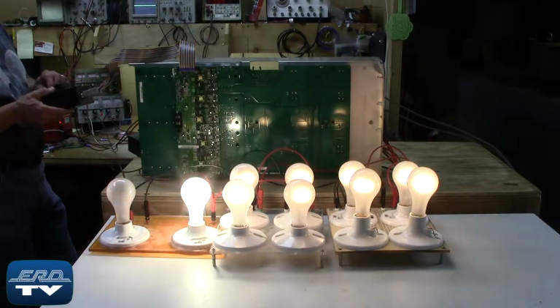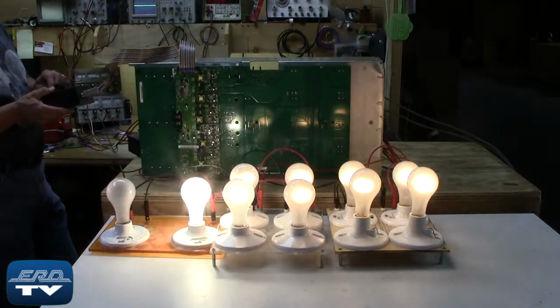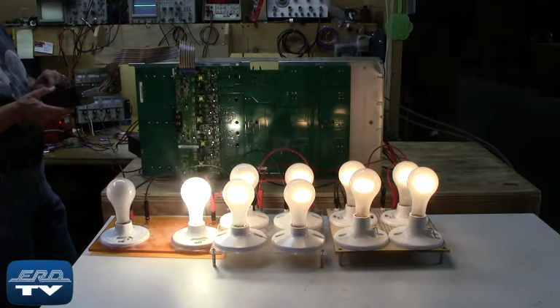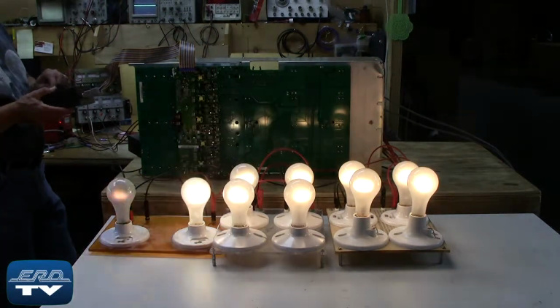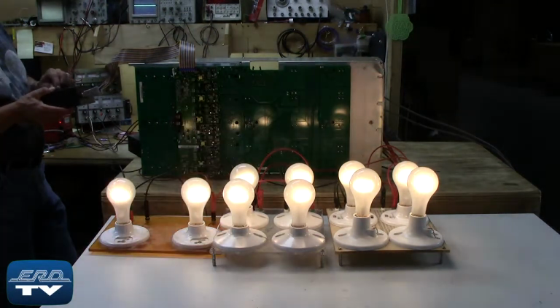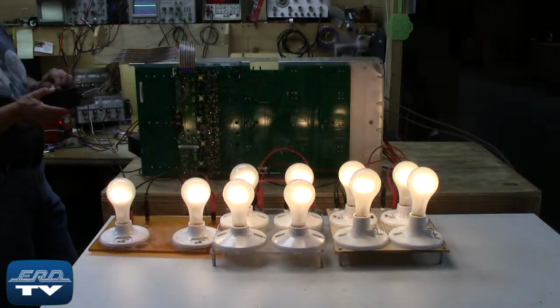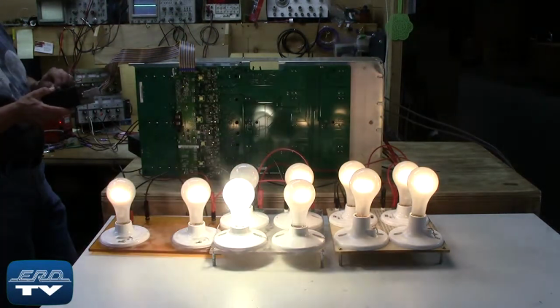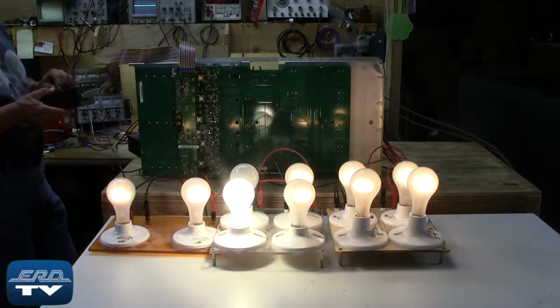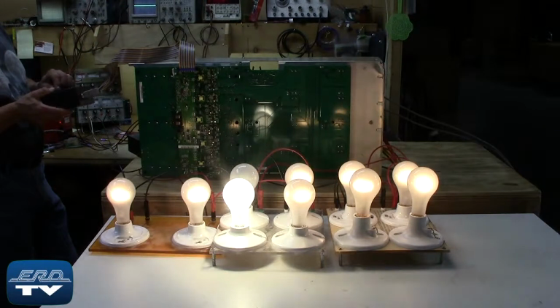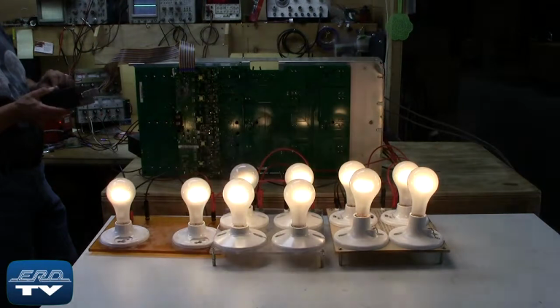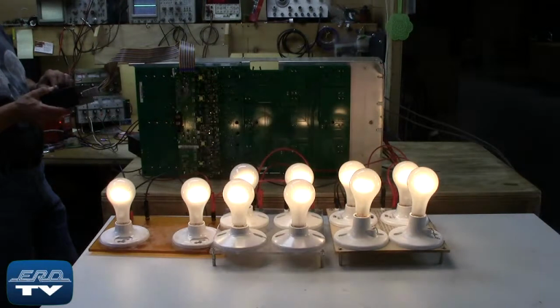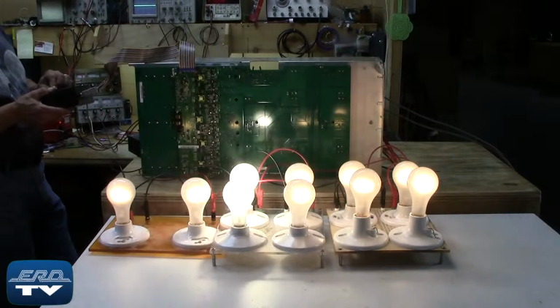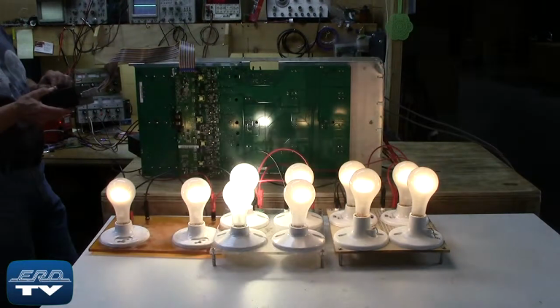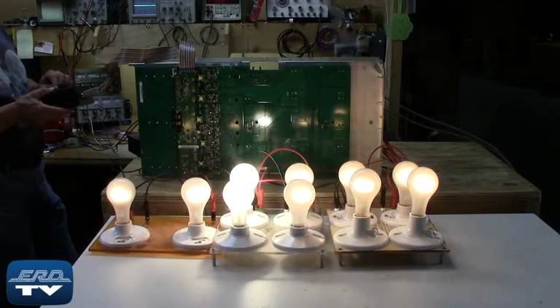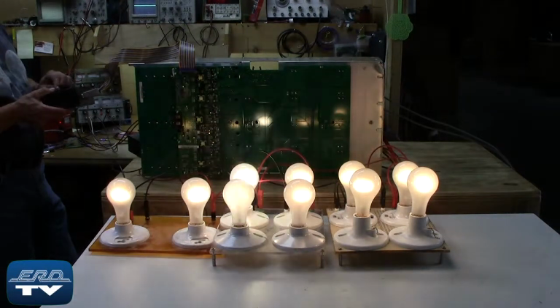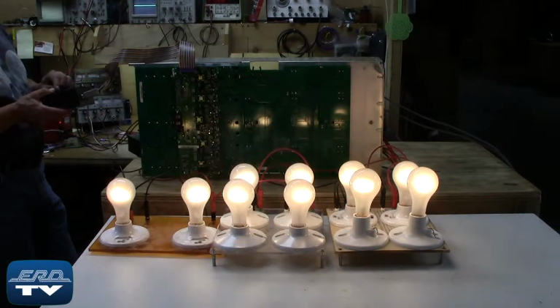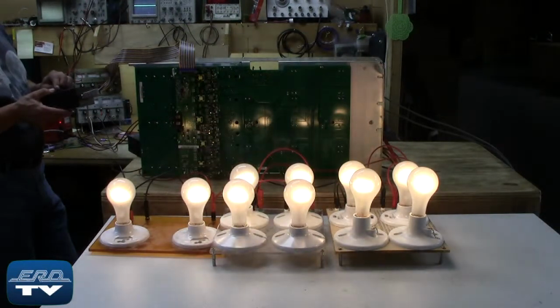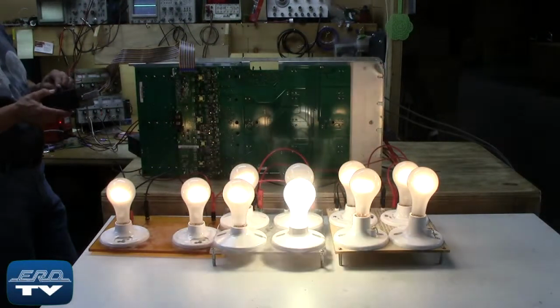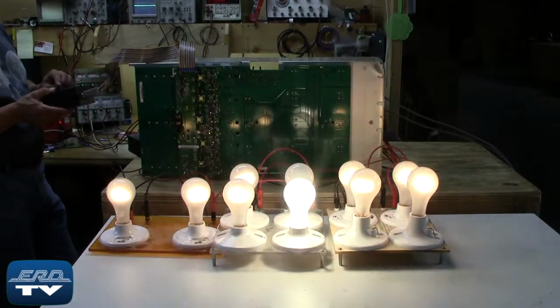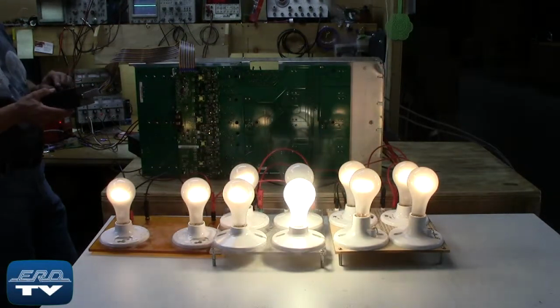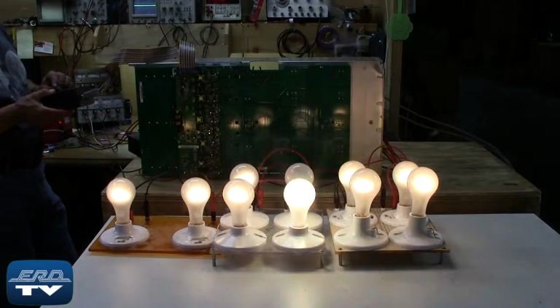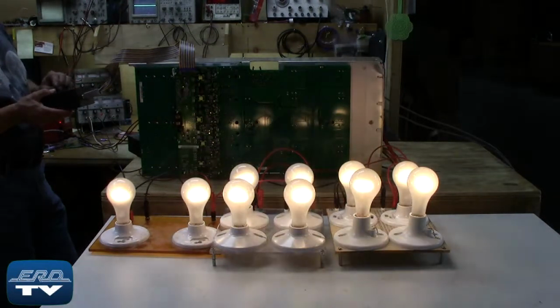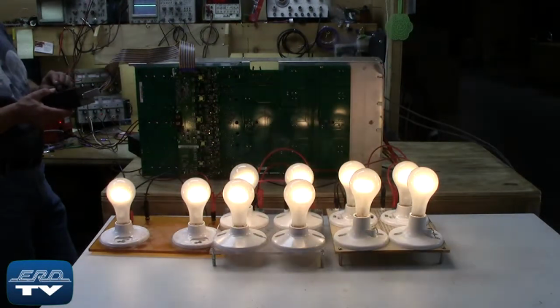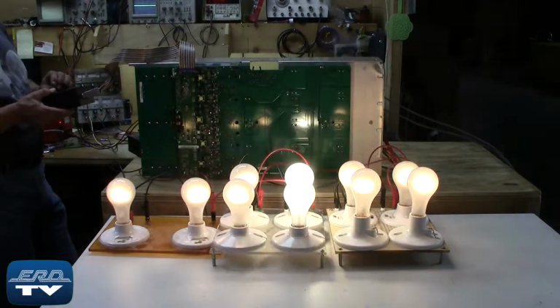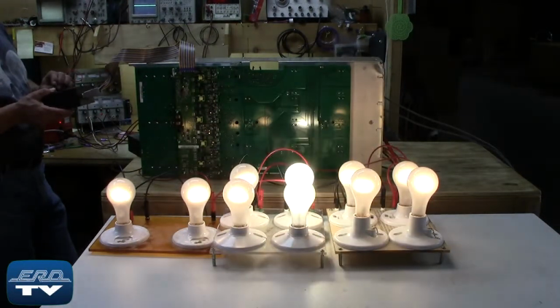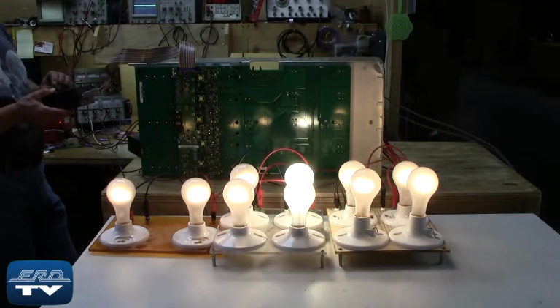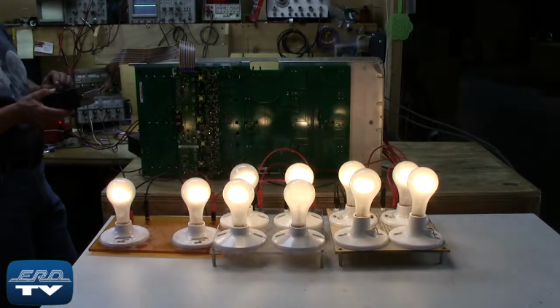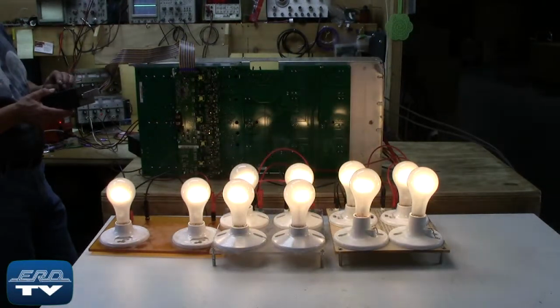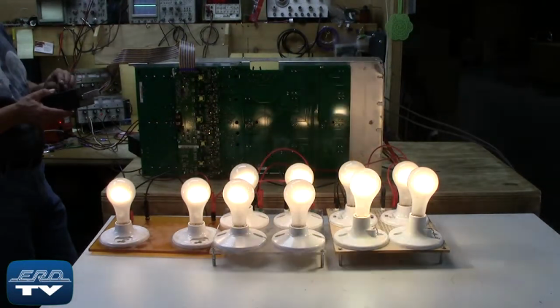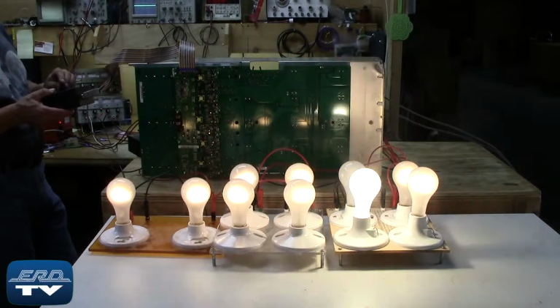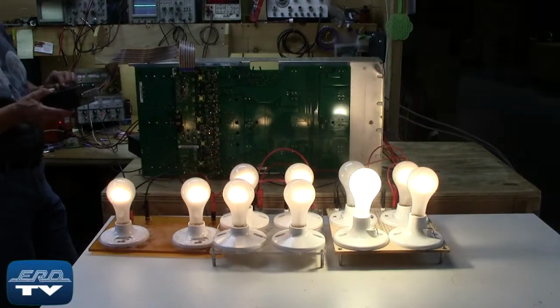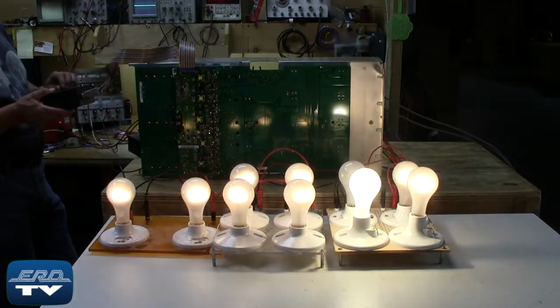You can see the technician fire each output individually utilizing this custom interface, which is shown by the lights cycling between on, off, and dim.